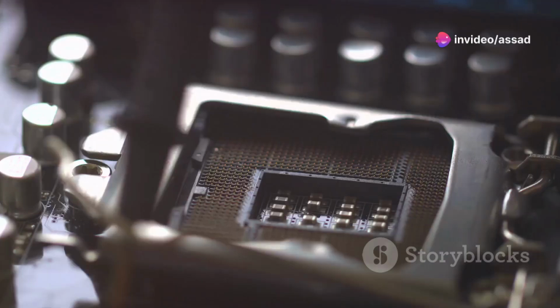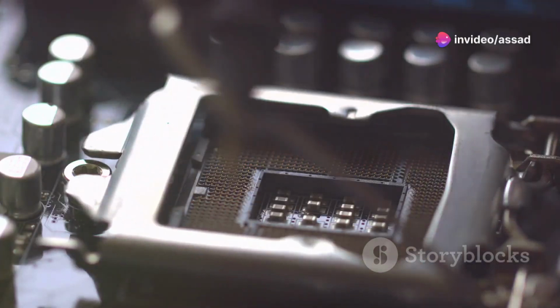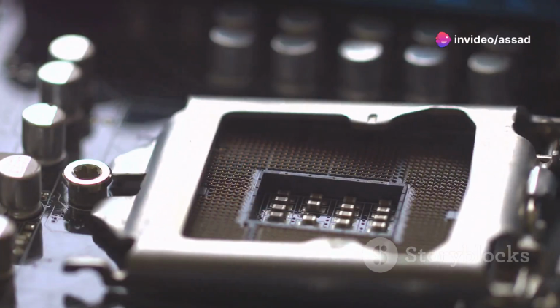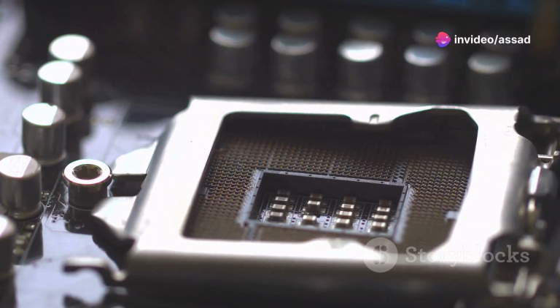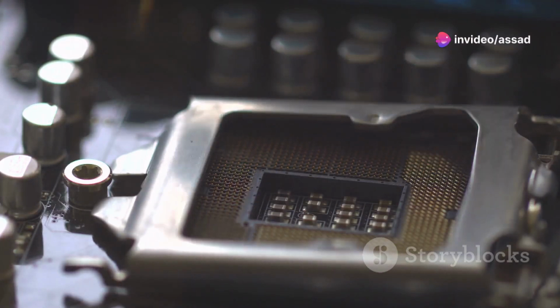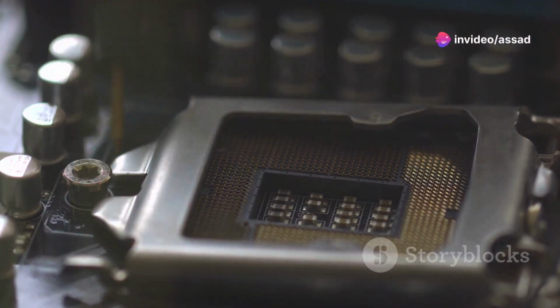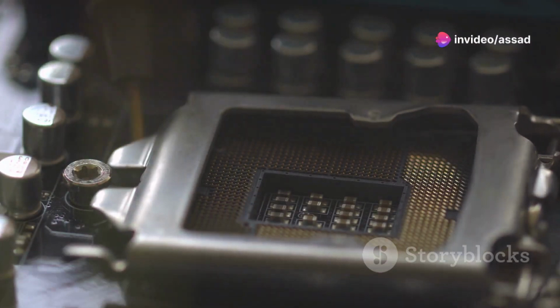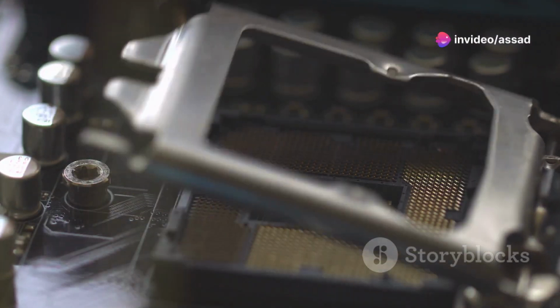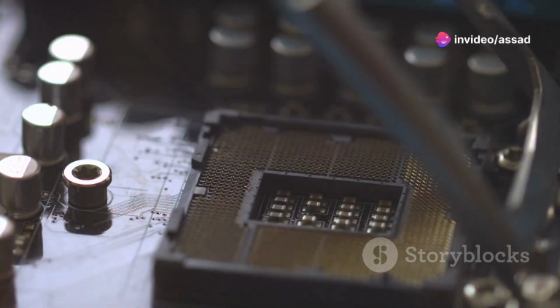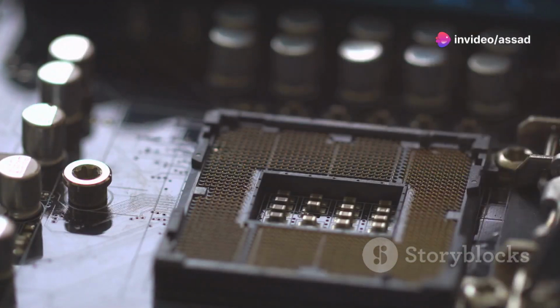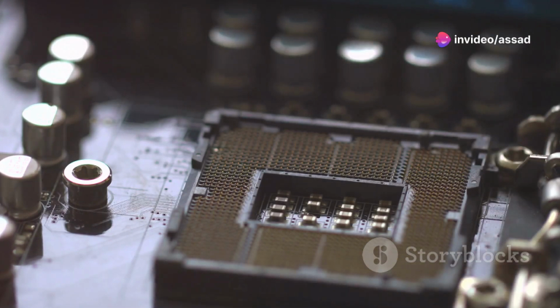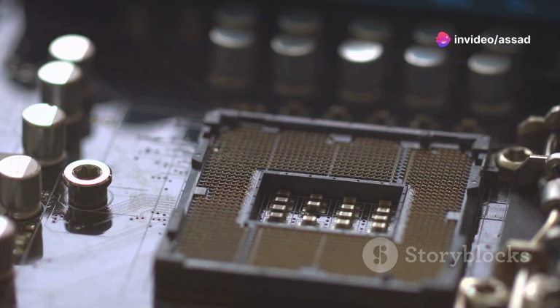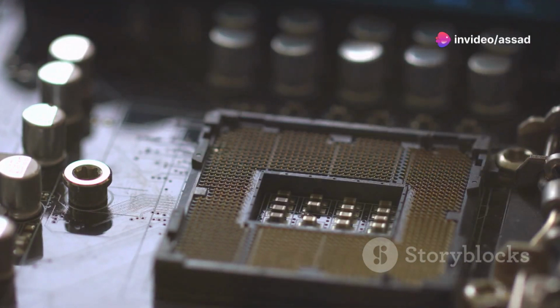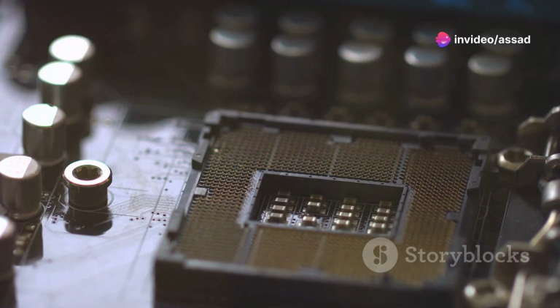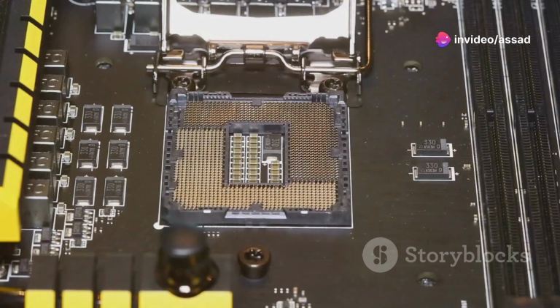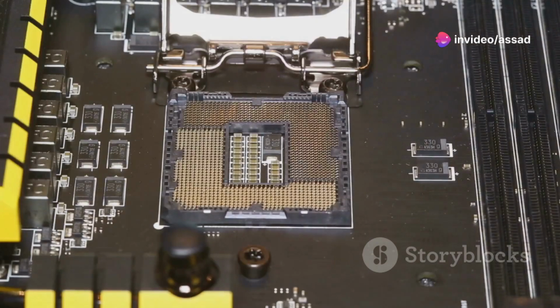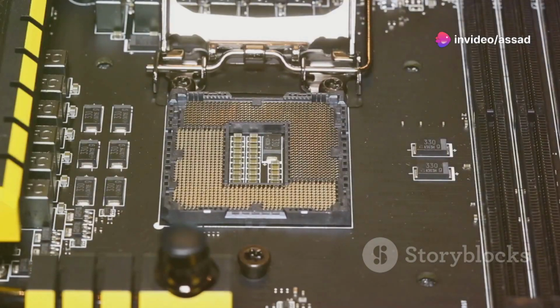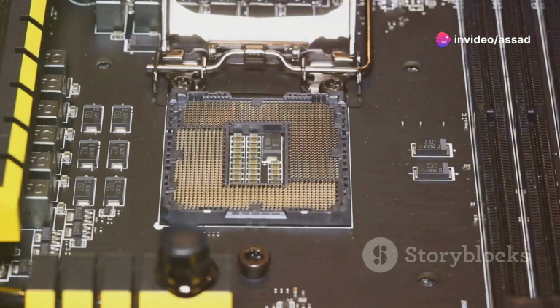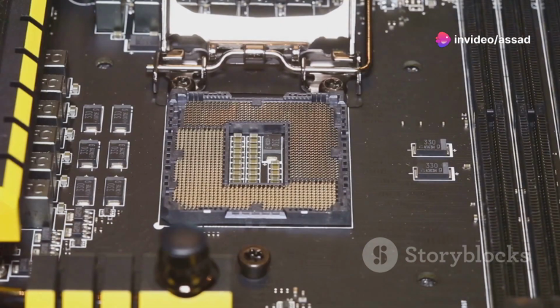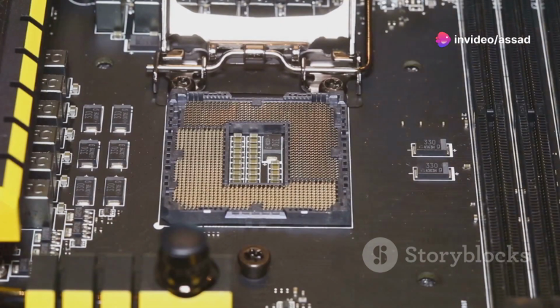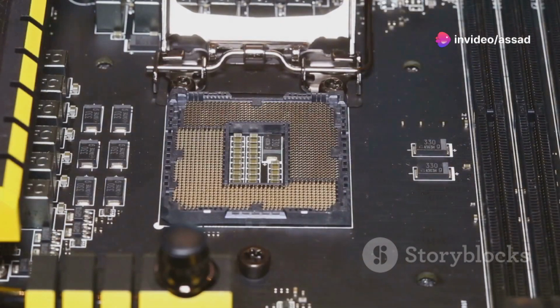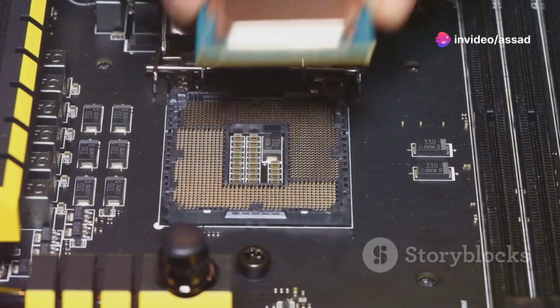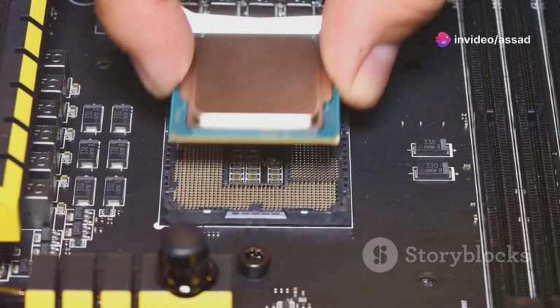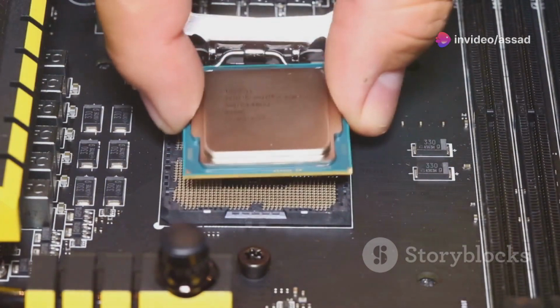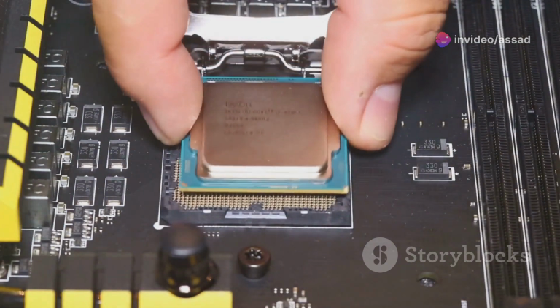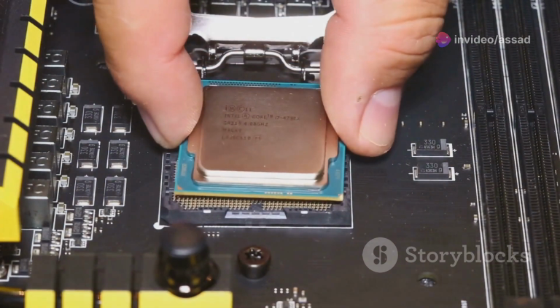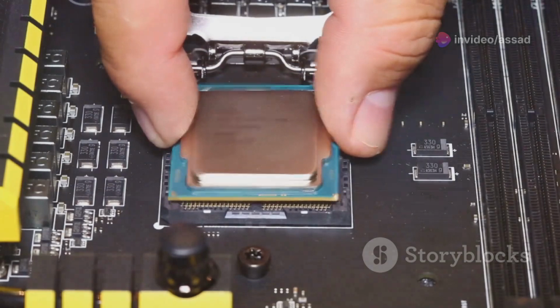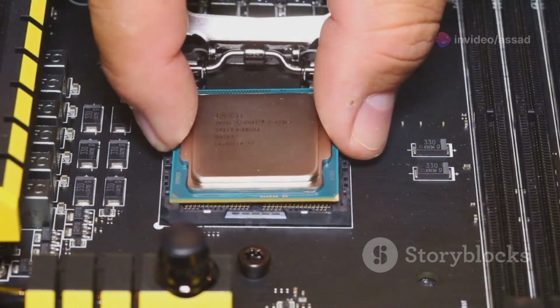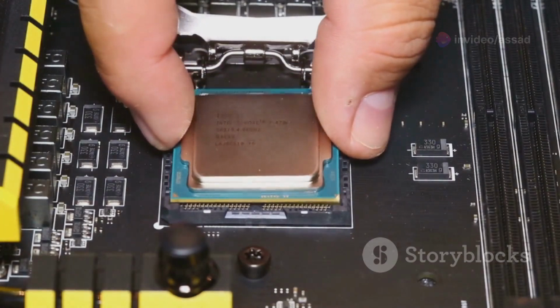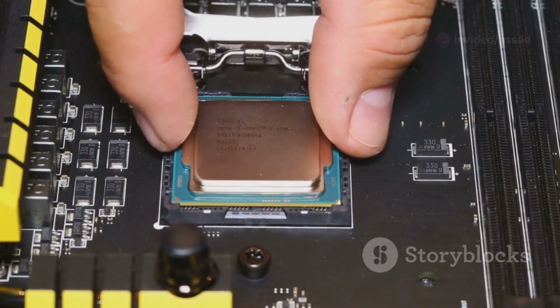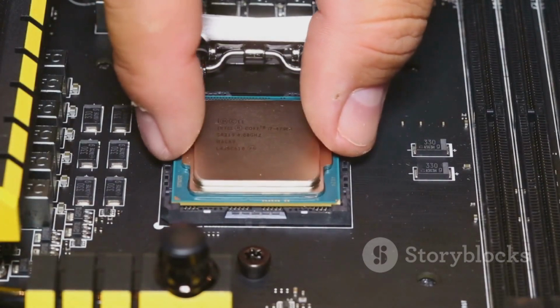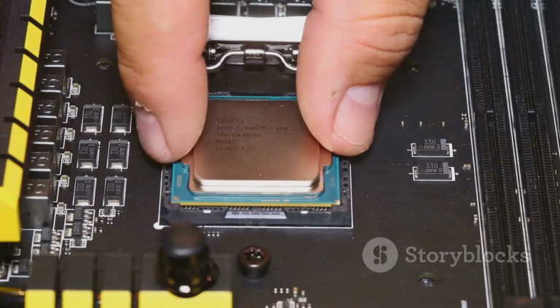And did we mention the 32MB of L3 cache? That's like having a secret stash of snacks for your CPU — it keeps everything running smoothly.